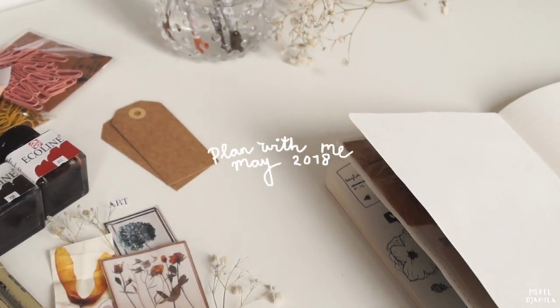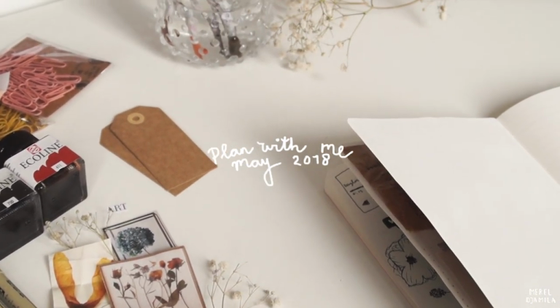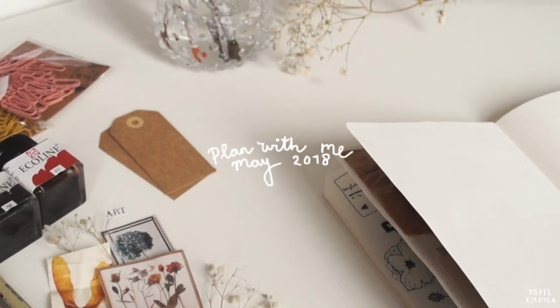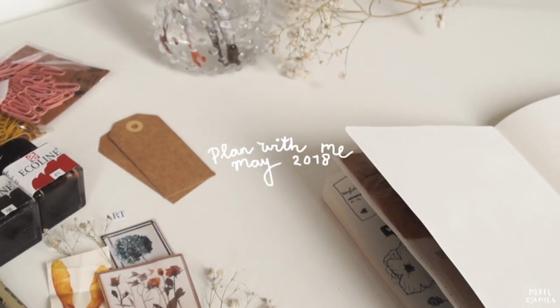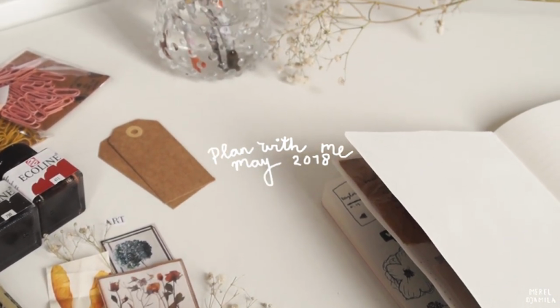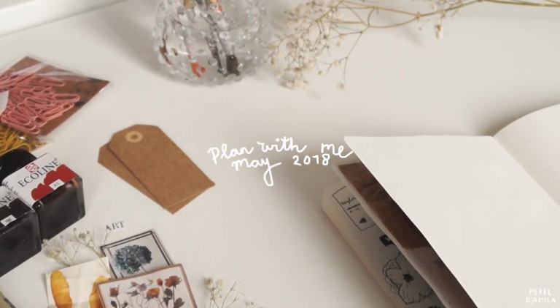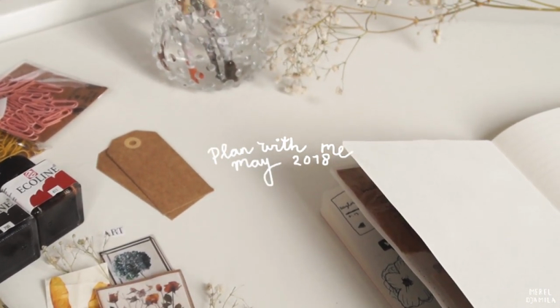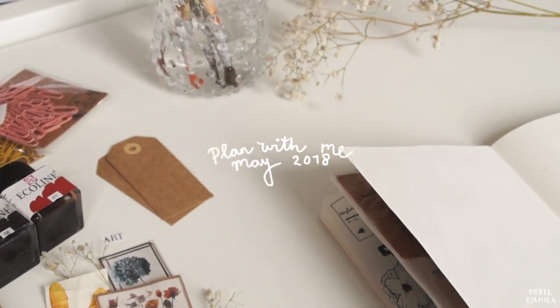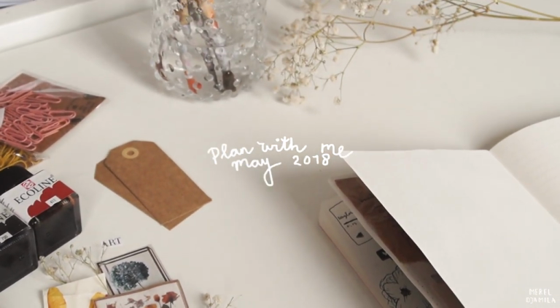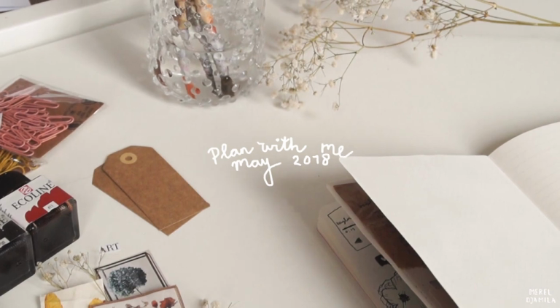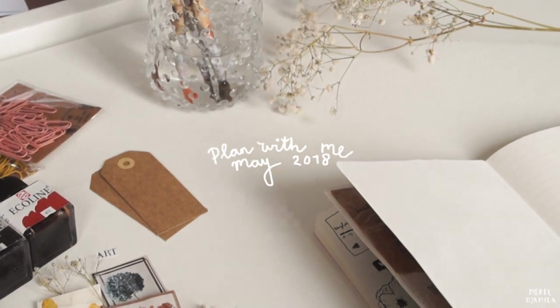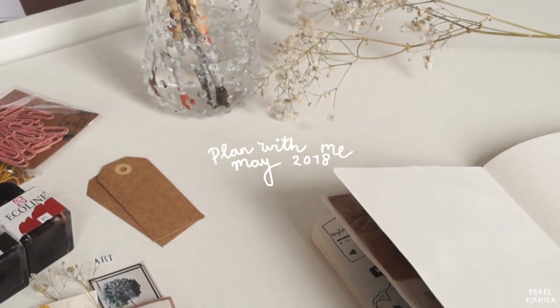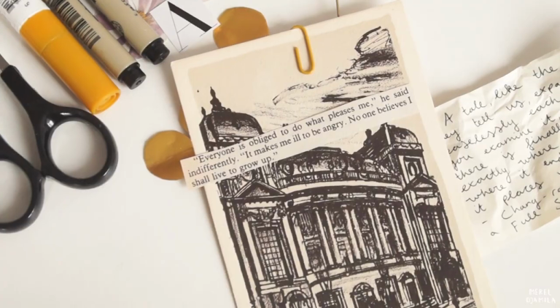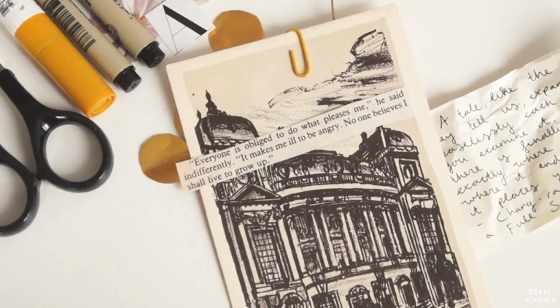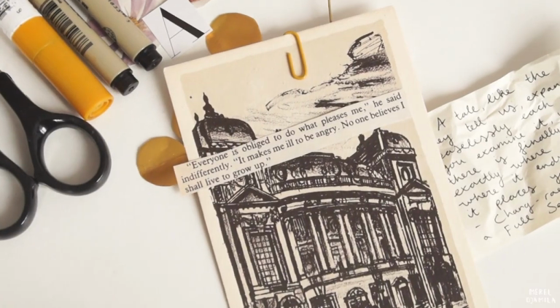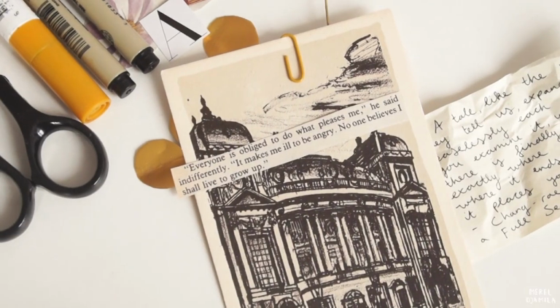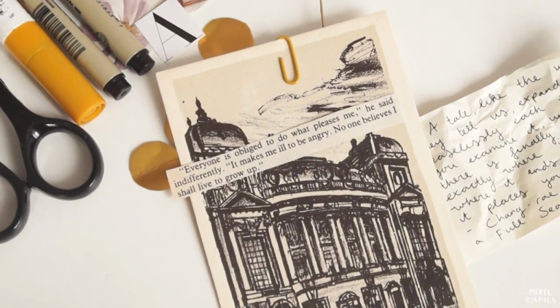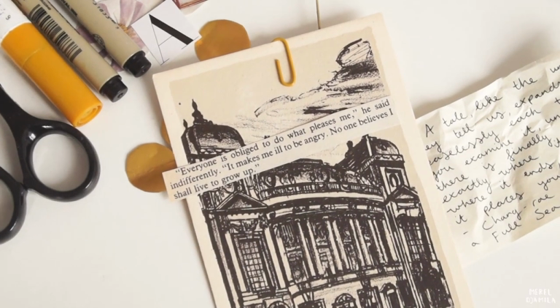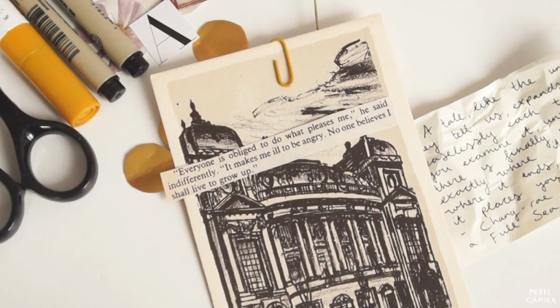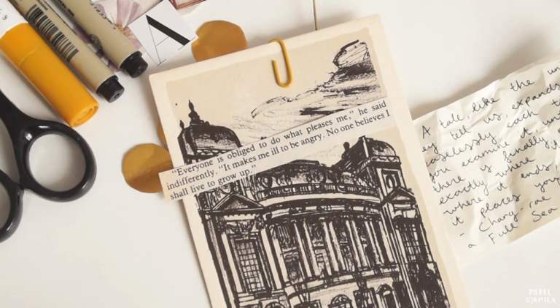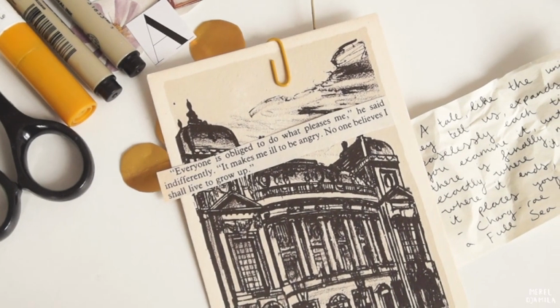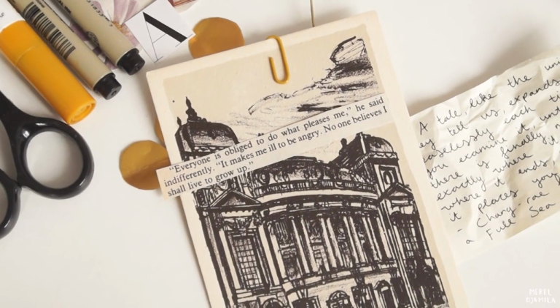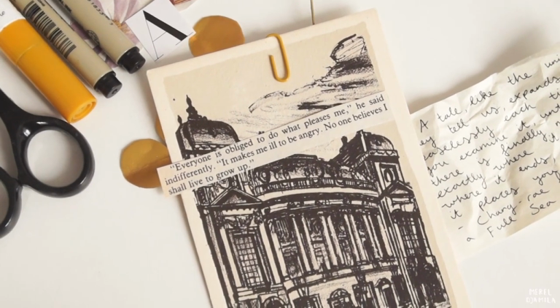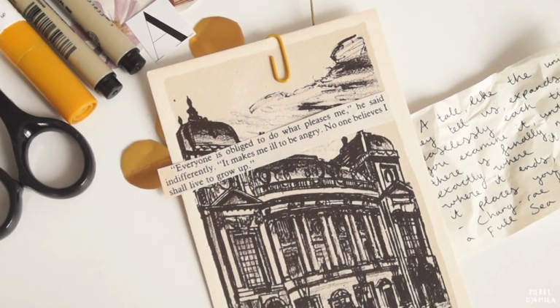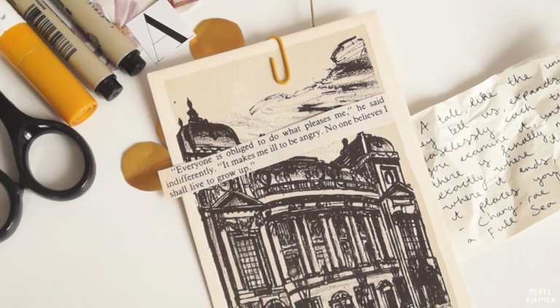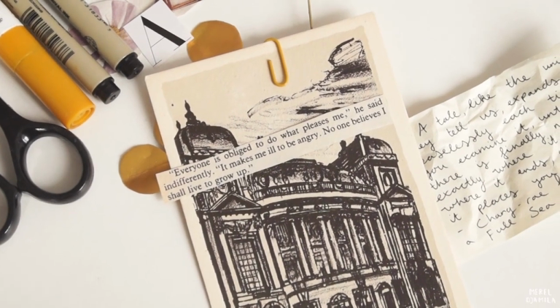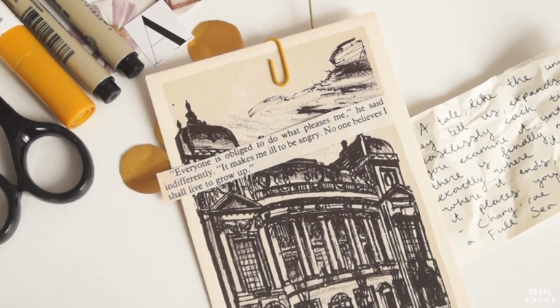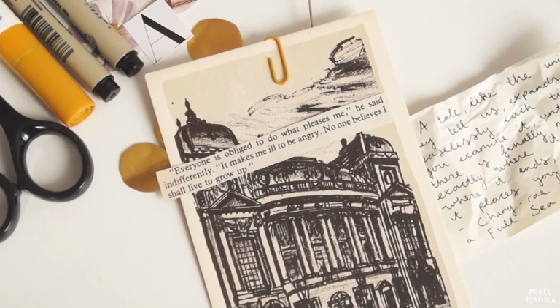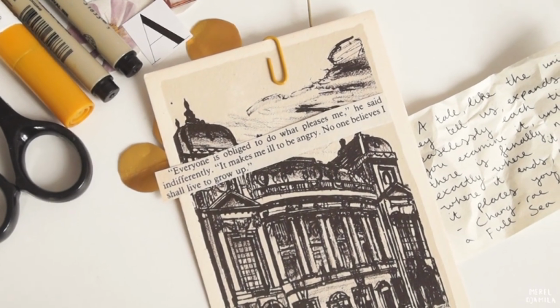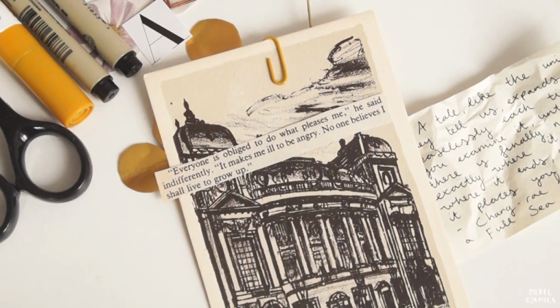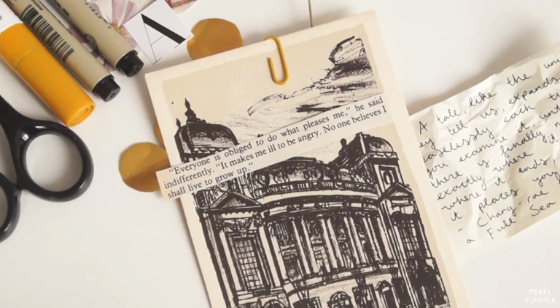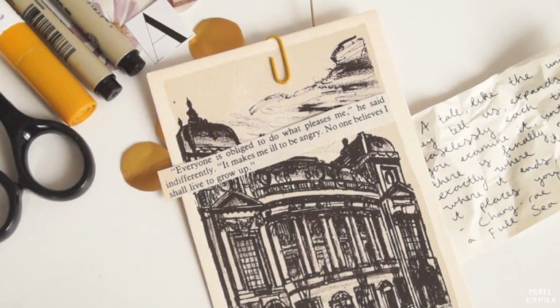If you like this video you can give it a thumbs up. Let me know in the comments down below if you would like to see more bullet journal videos.